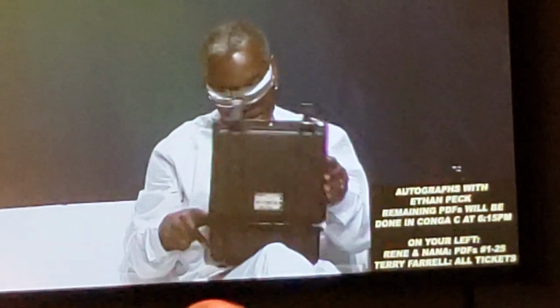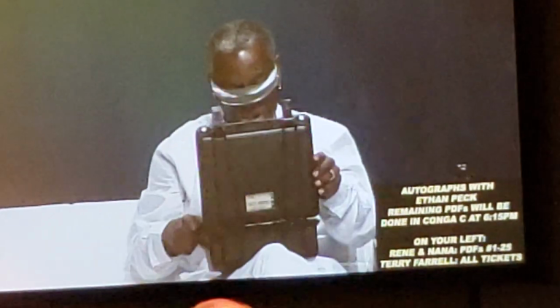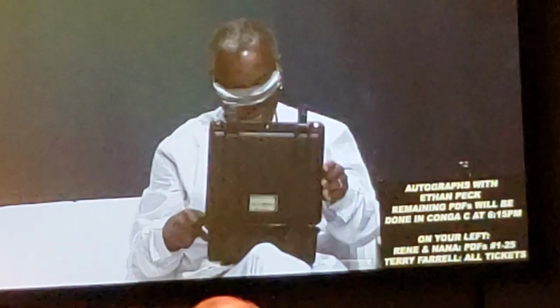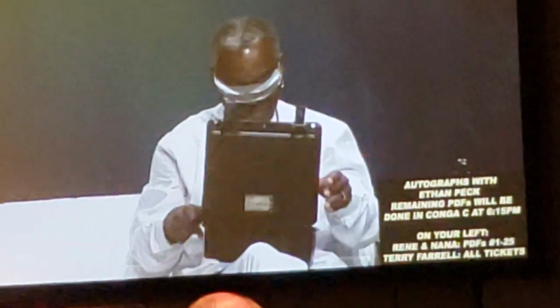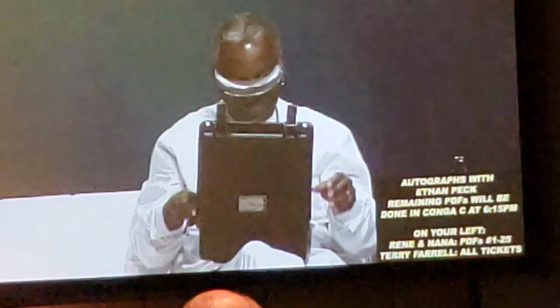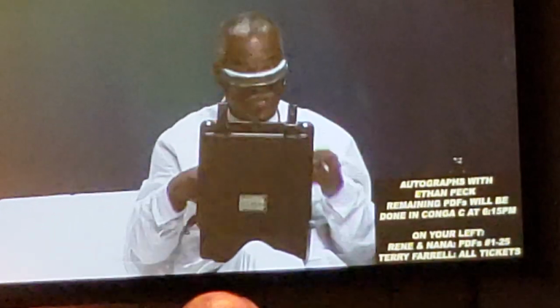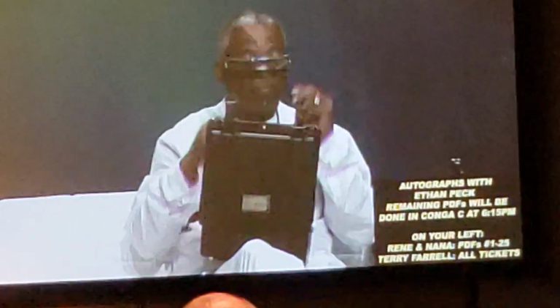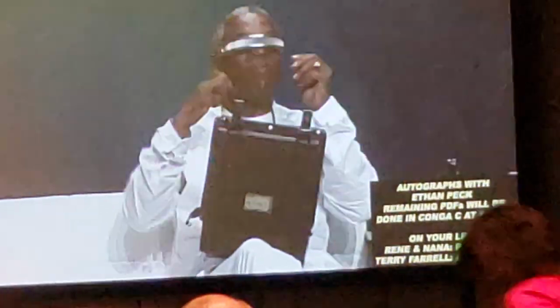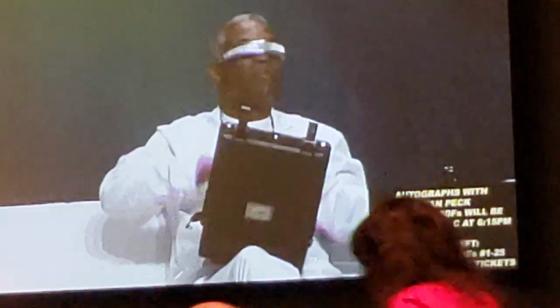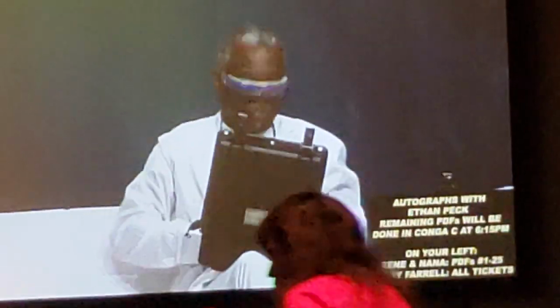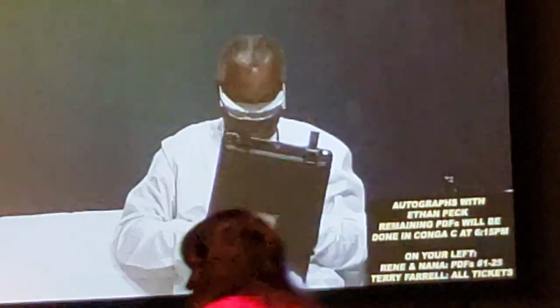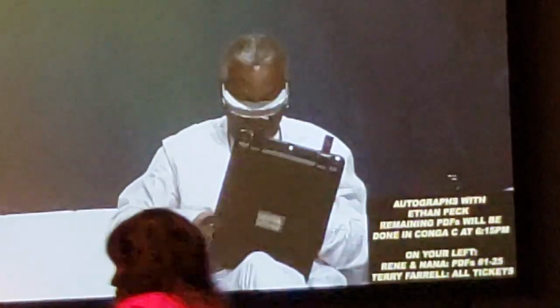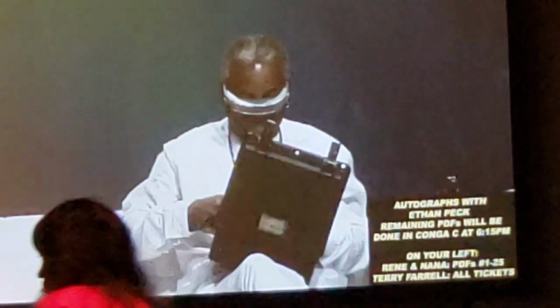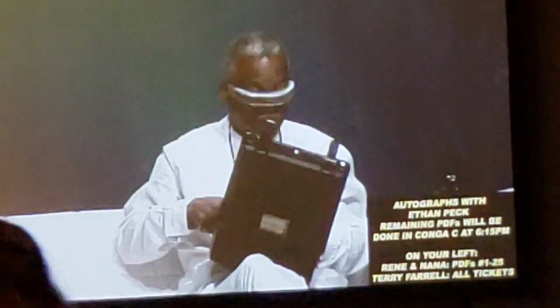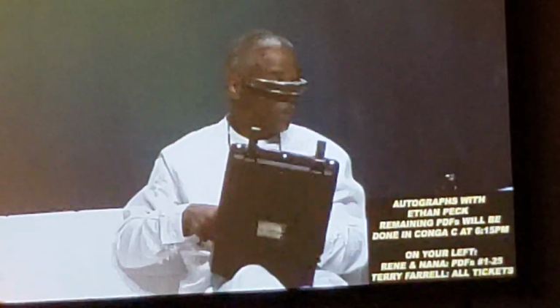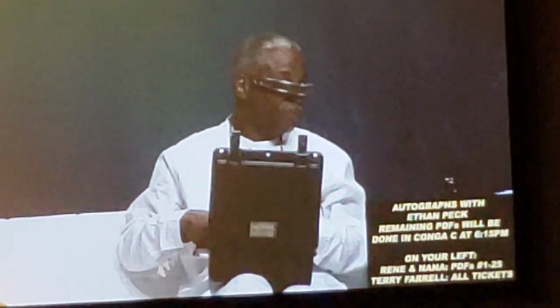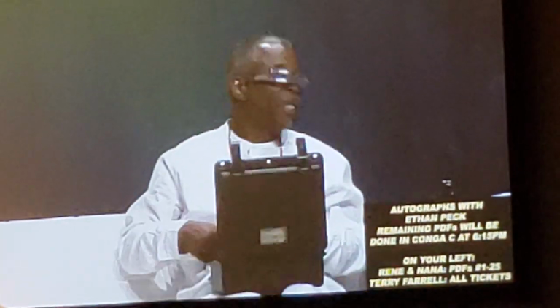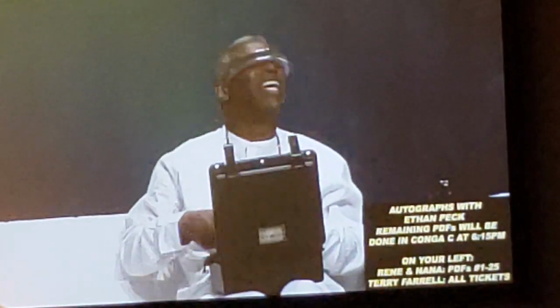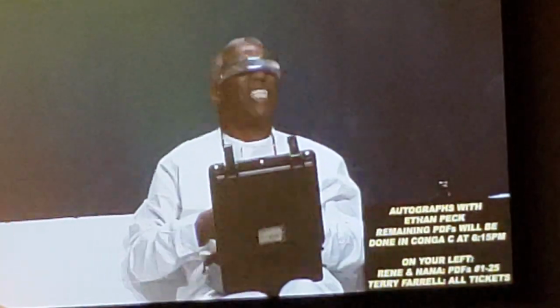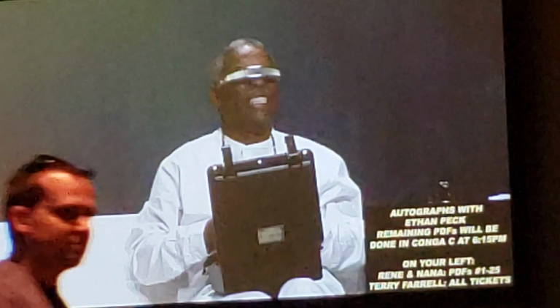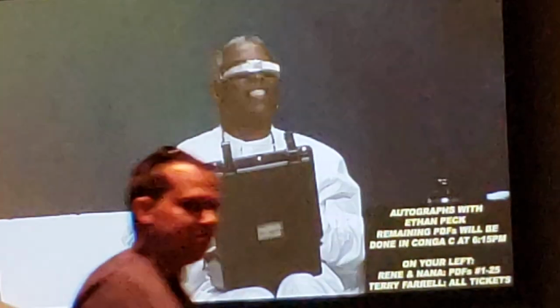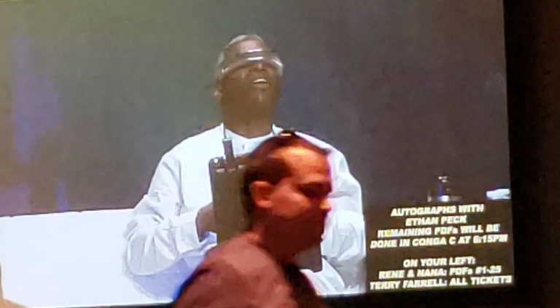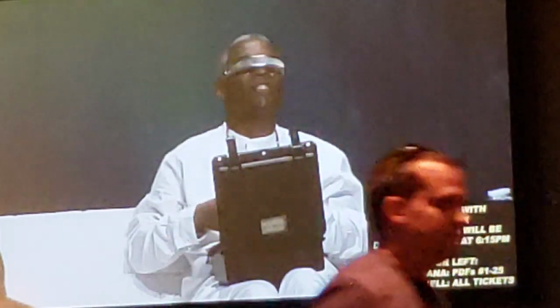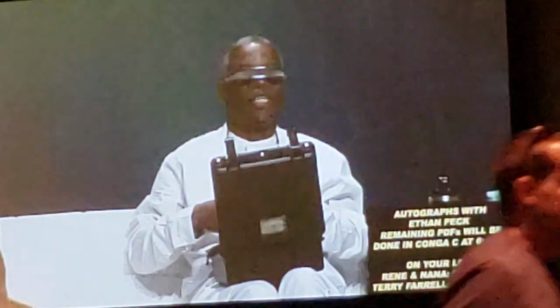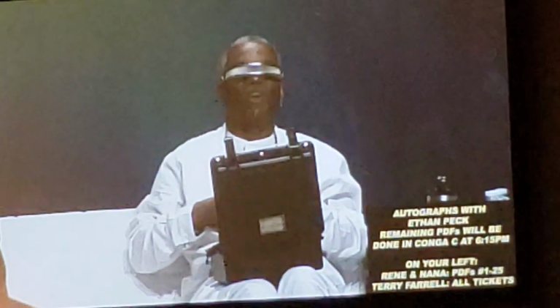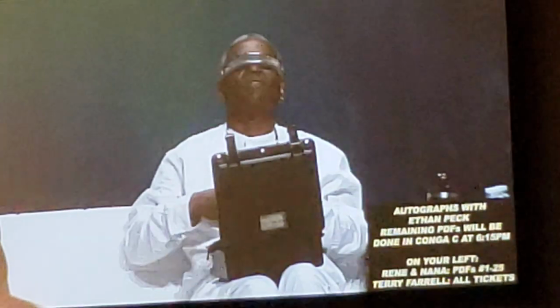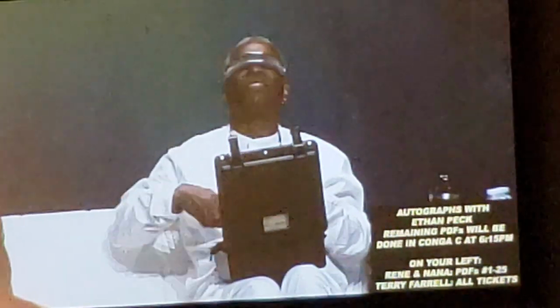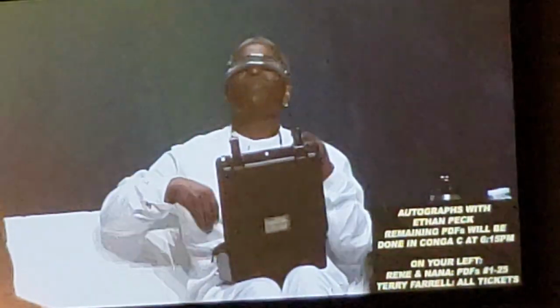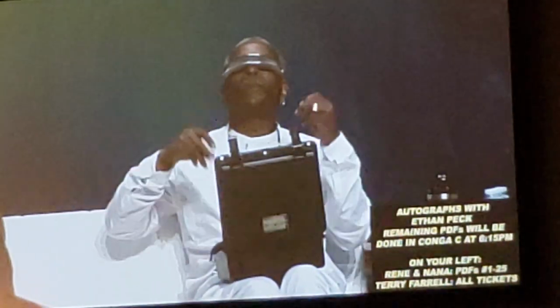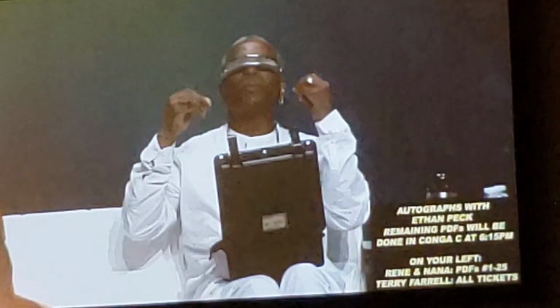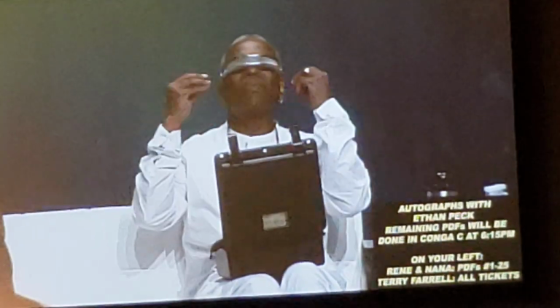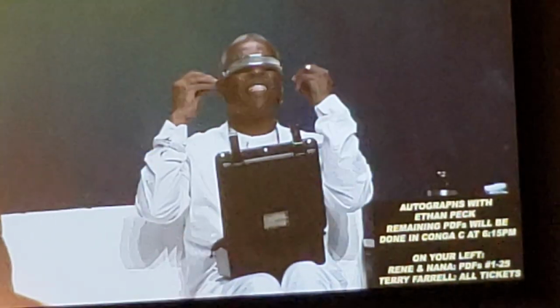Thank you so much for bringing that. Little piece of Star Trek history. Now he has to take it off.